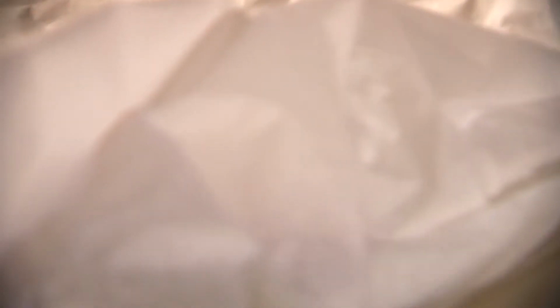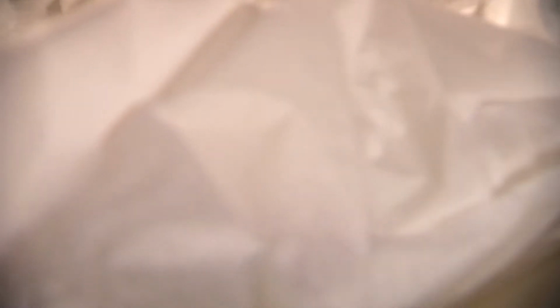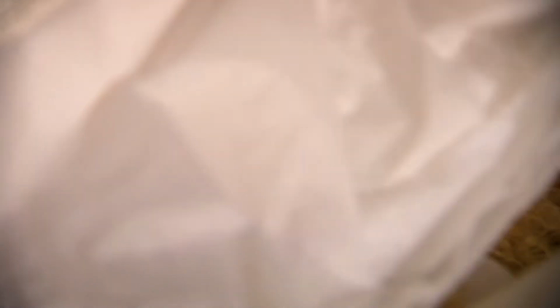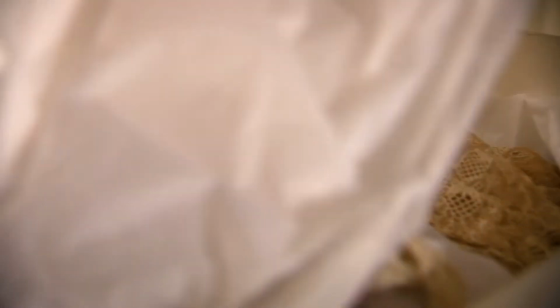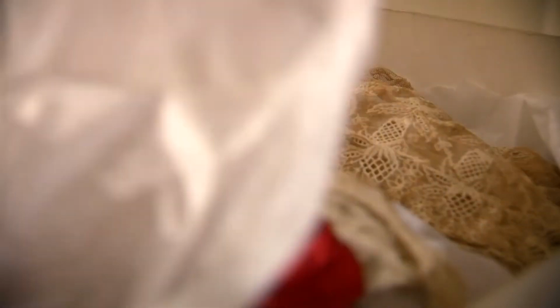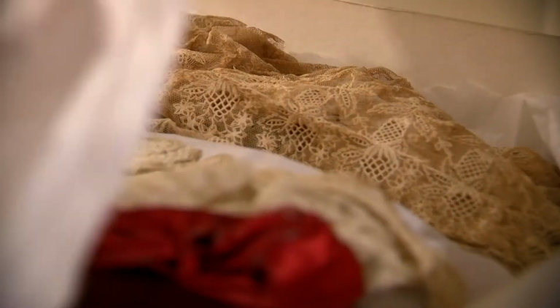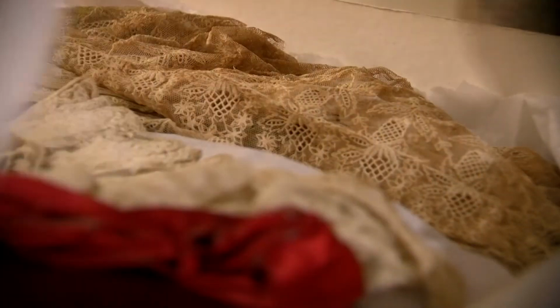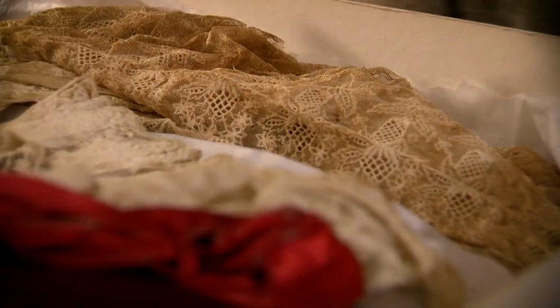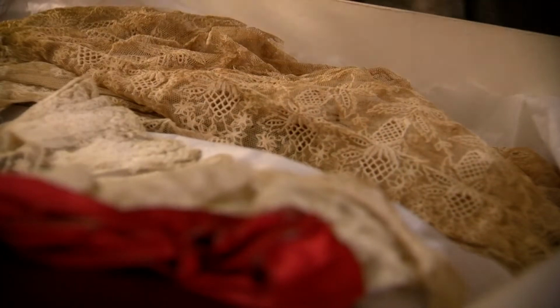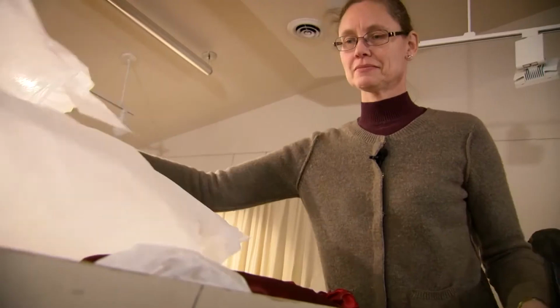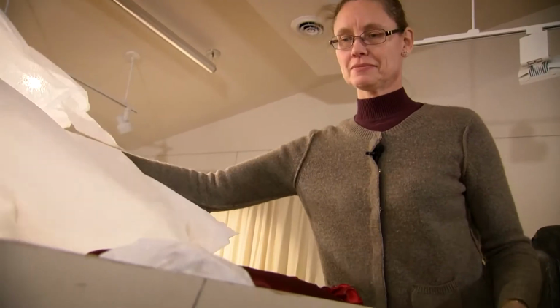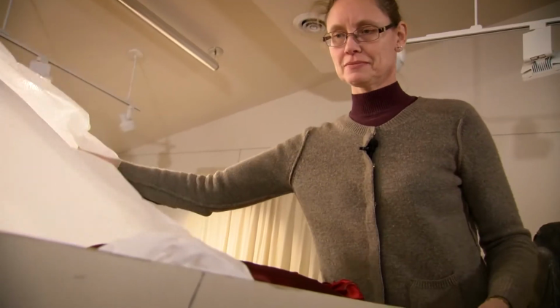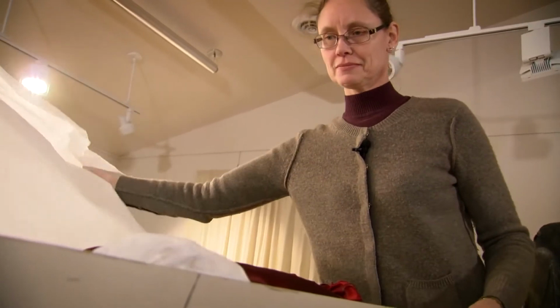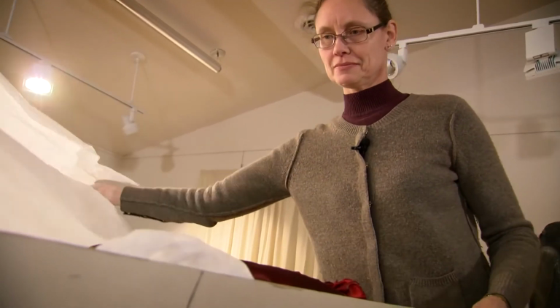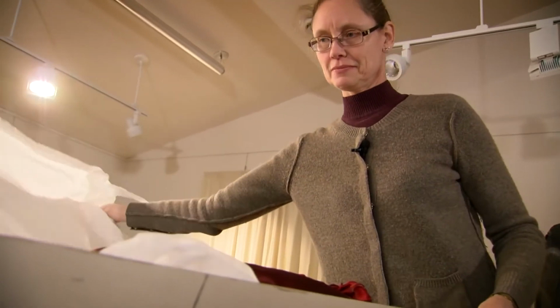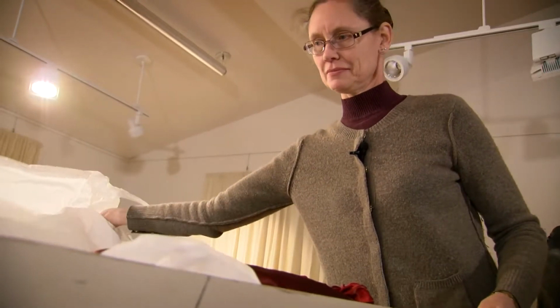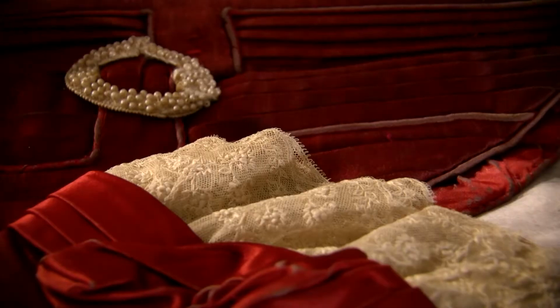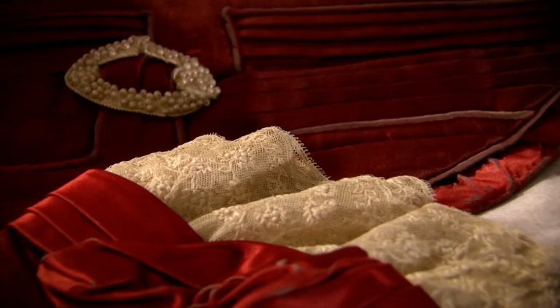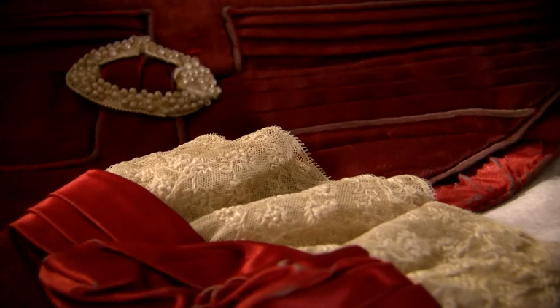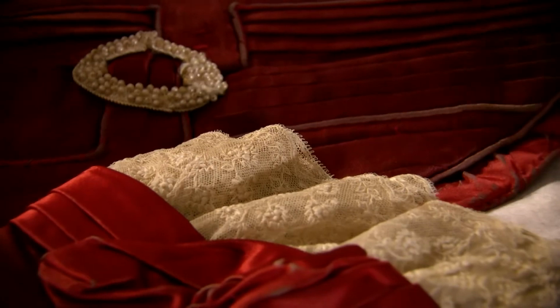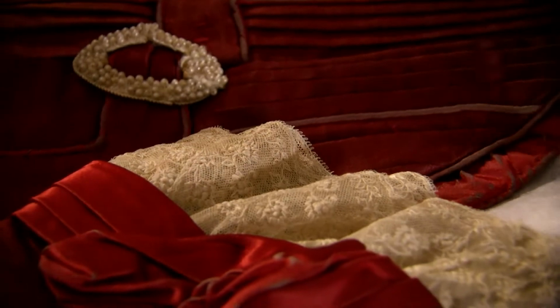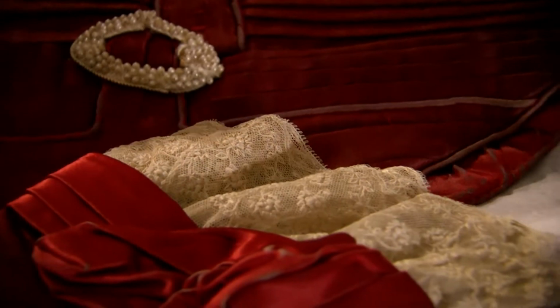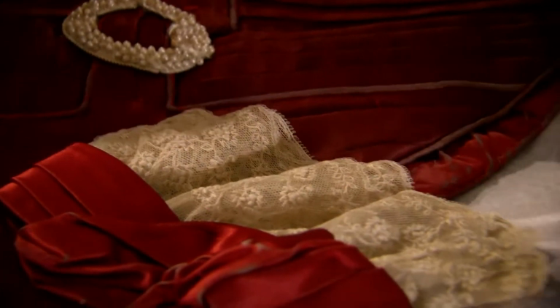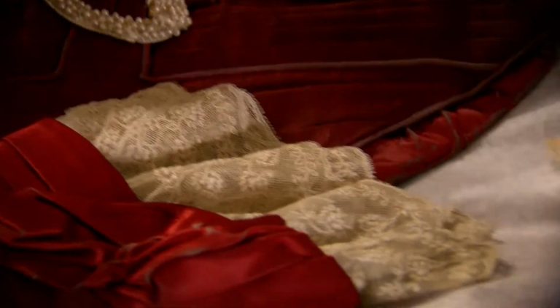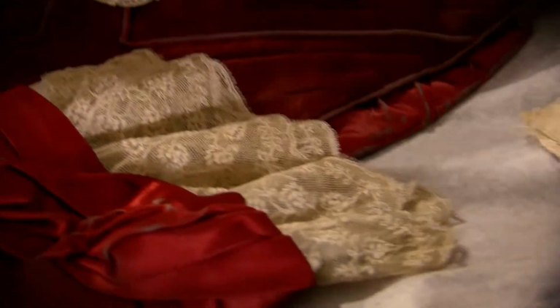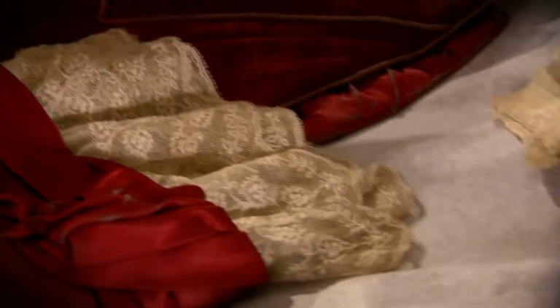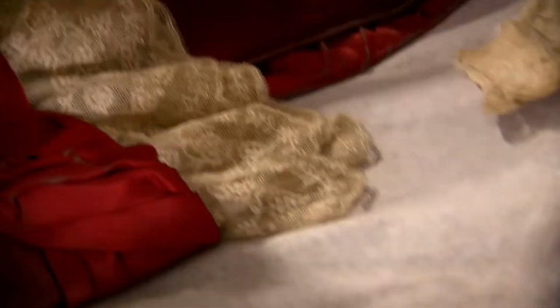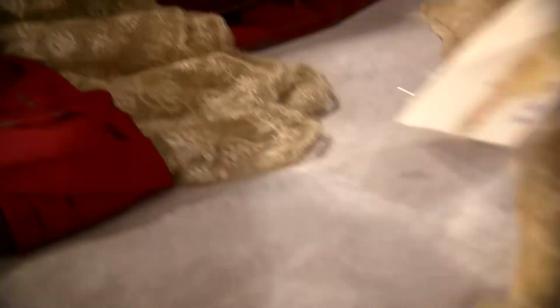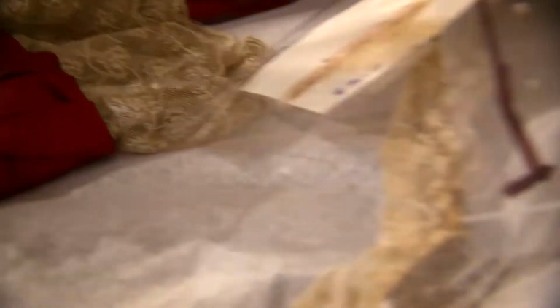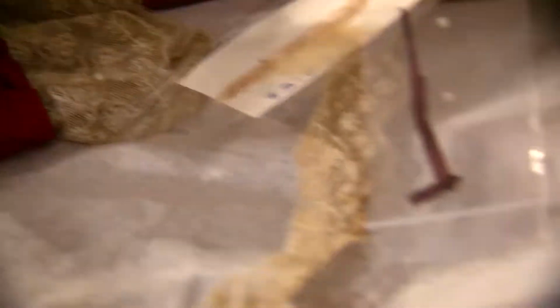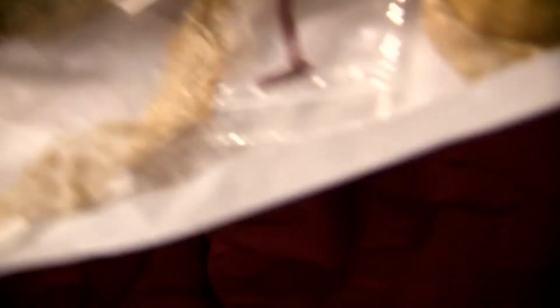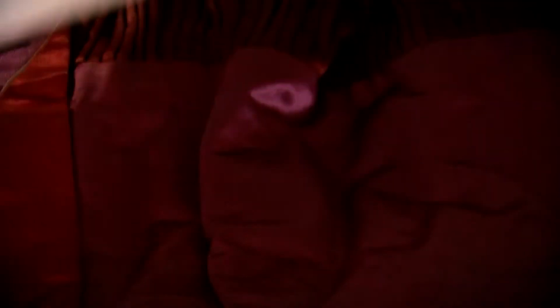This is one of the gowns that I will be using — a wonderful dinner gown or evening gown for a woman of the 1870s.